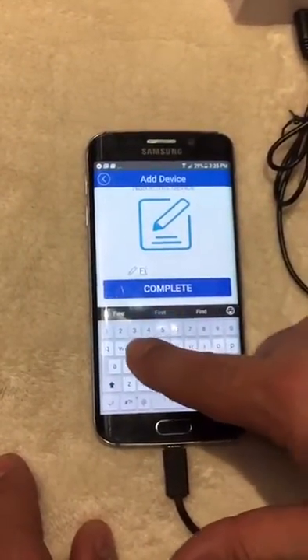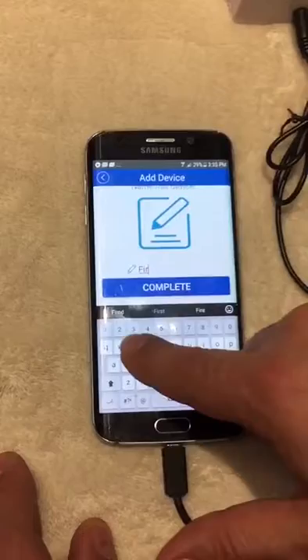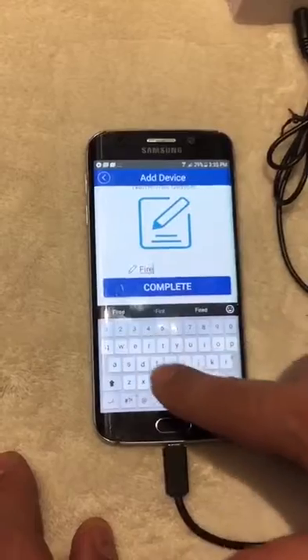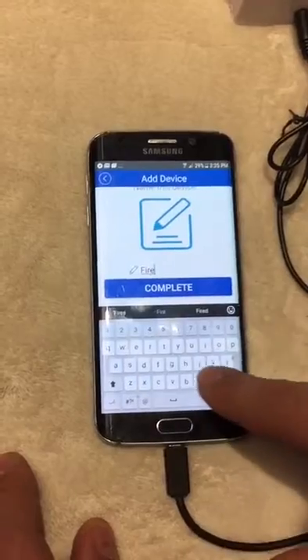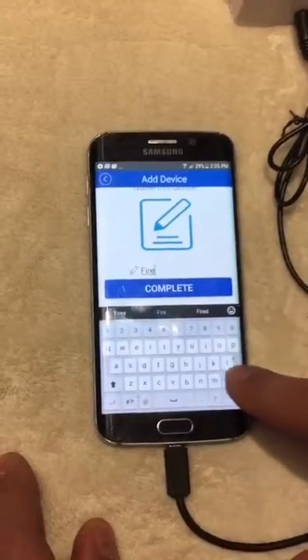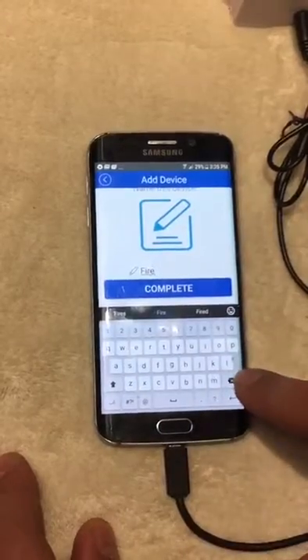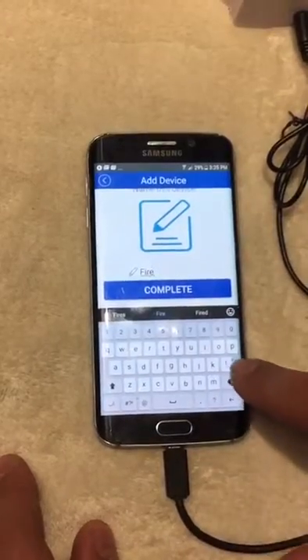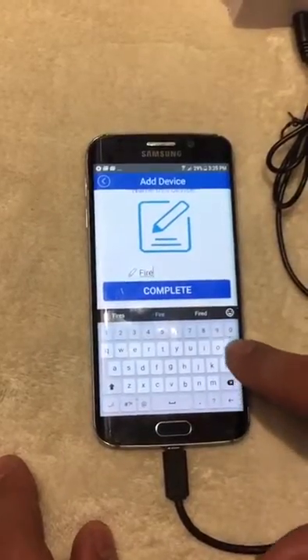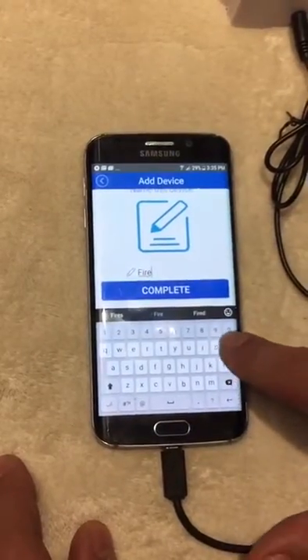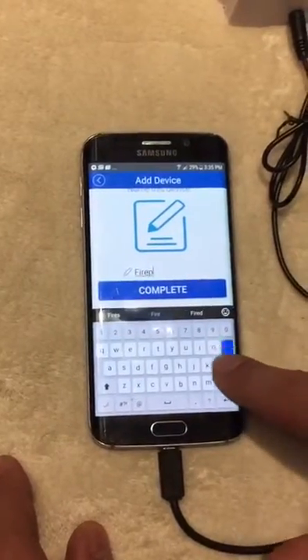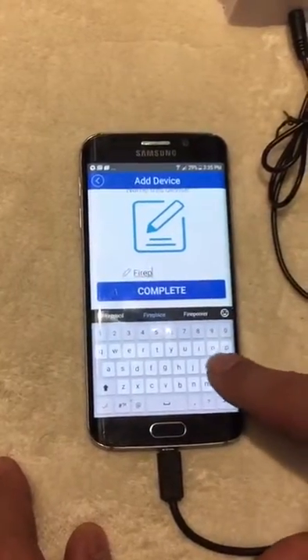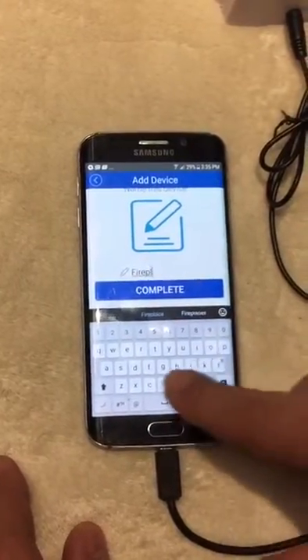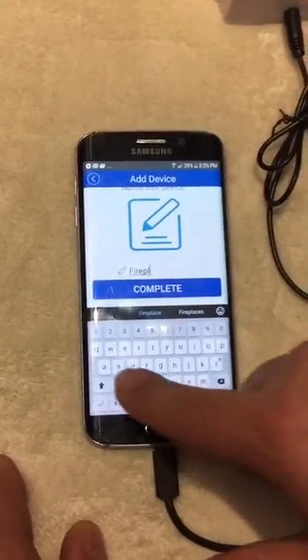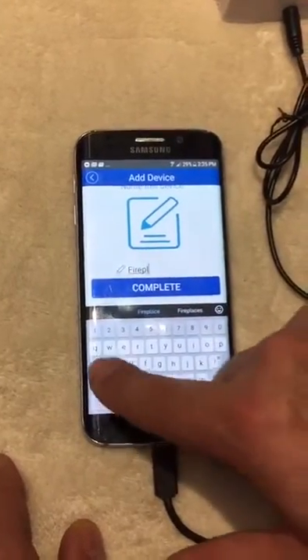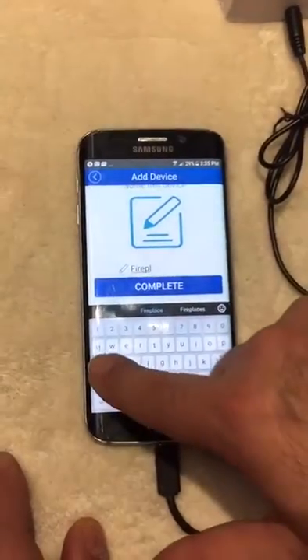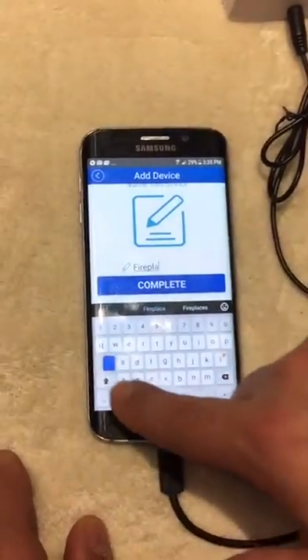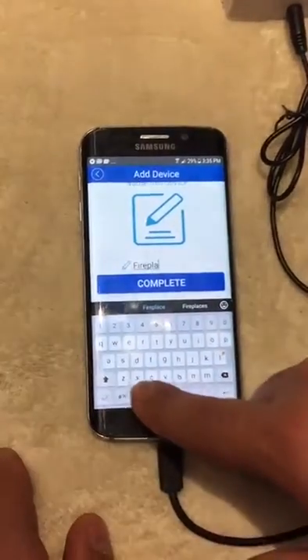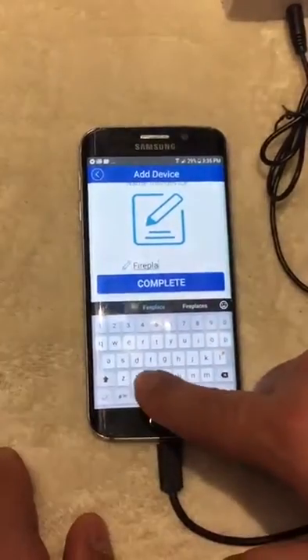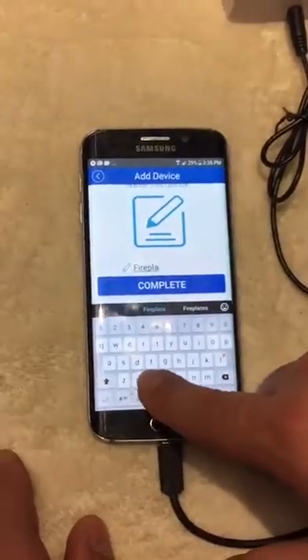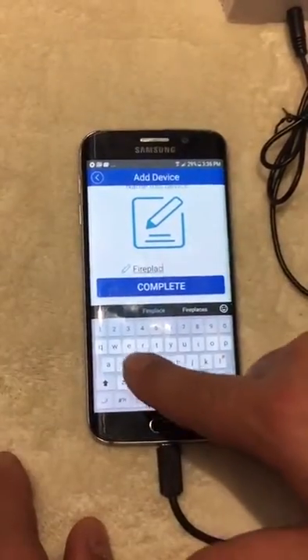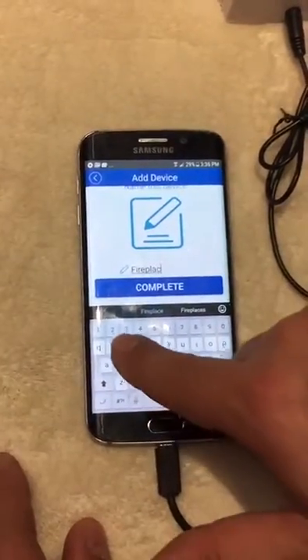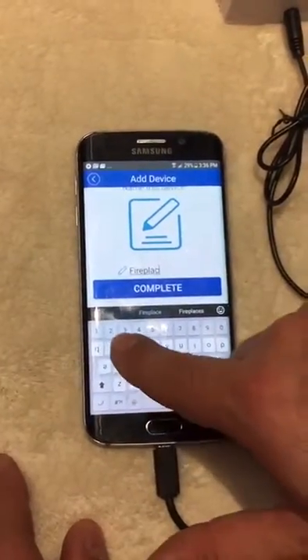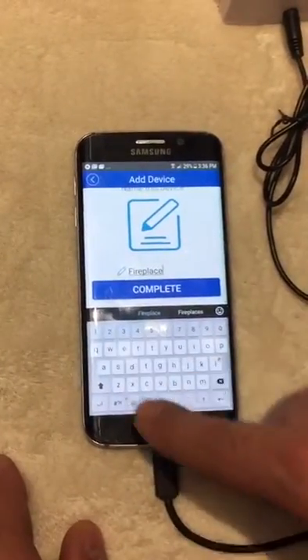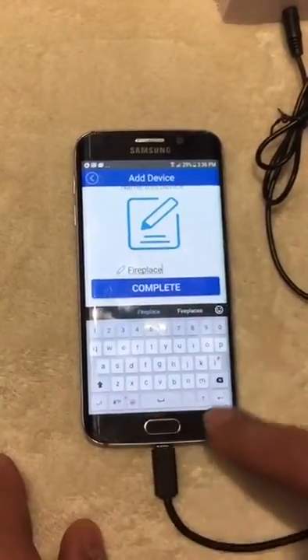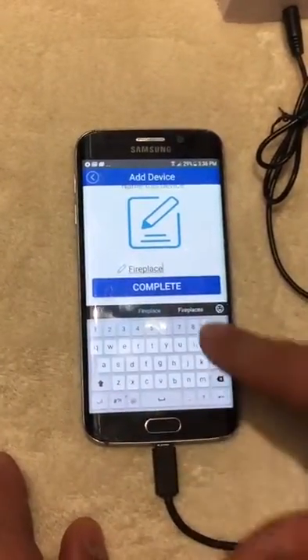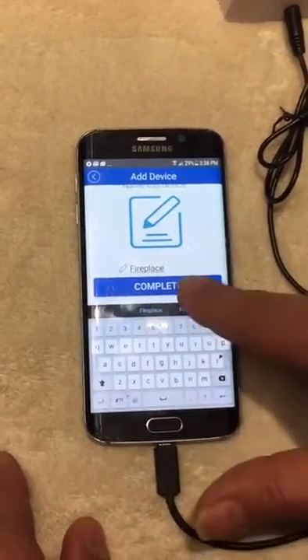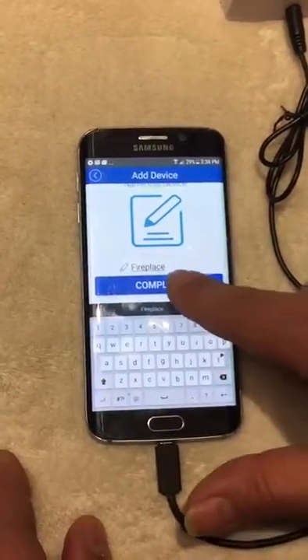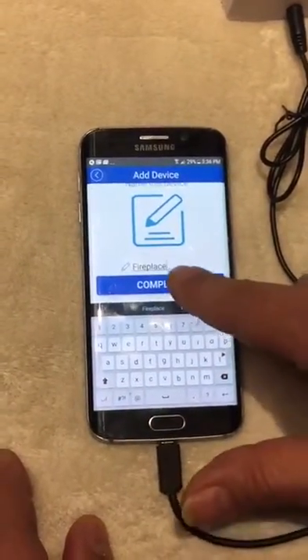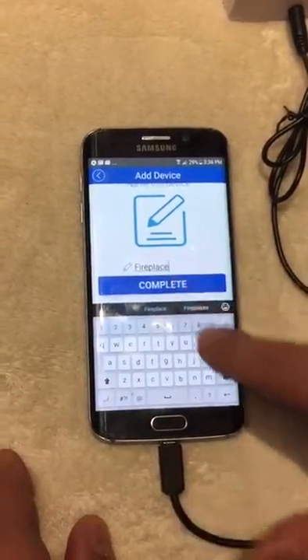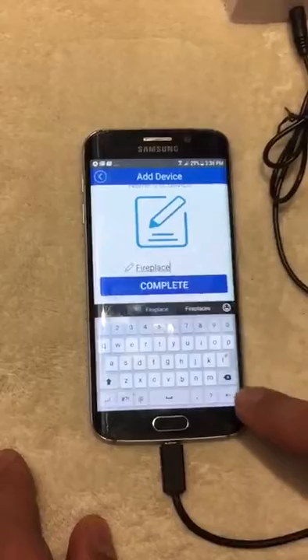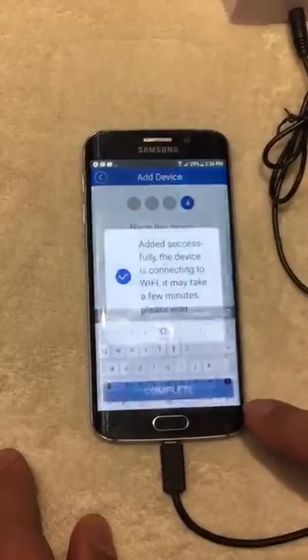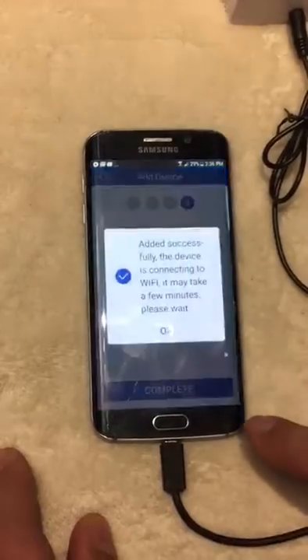Name the device — for example, "Fireplace" — and complete the setup.